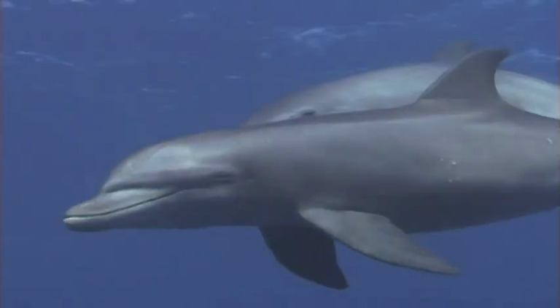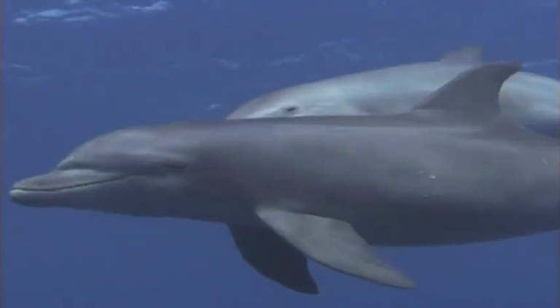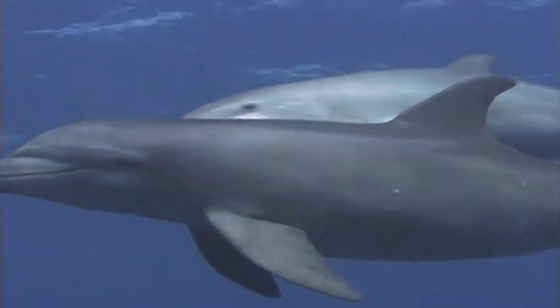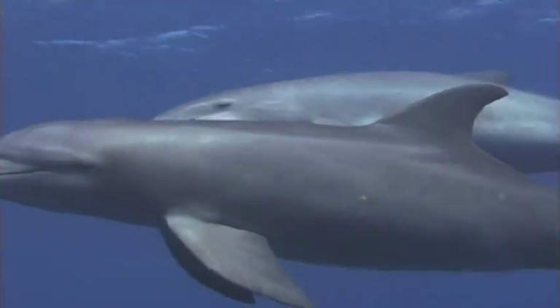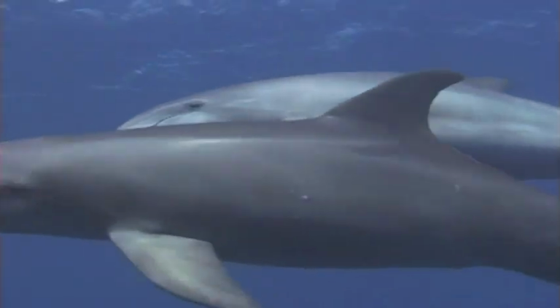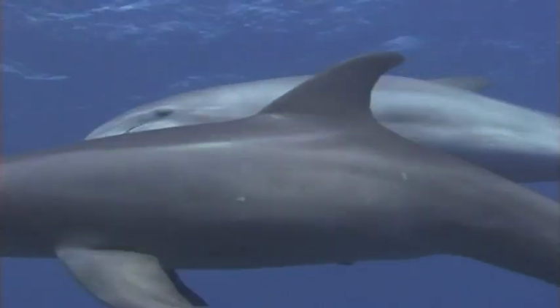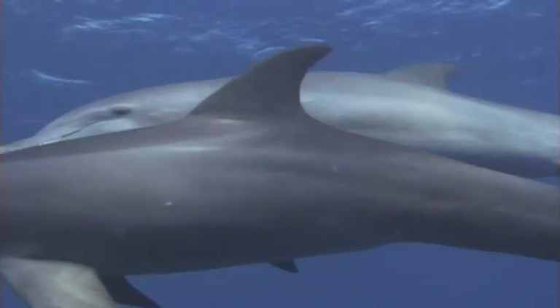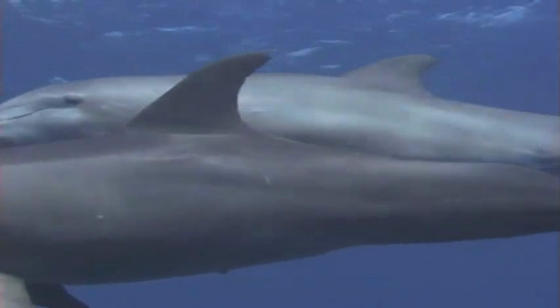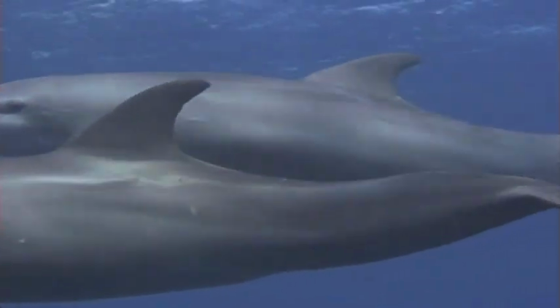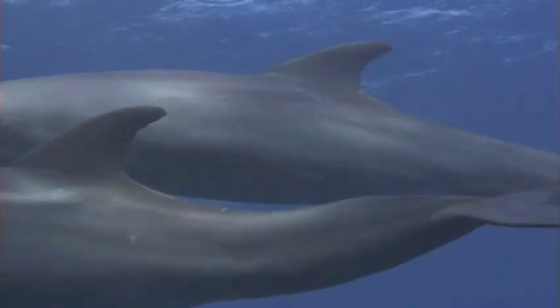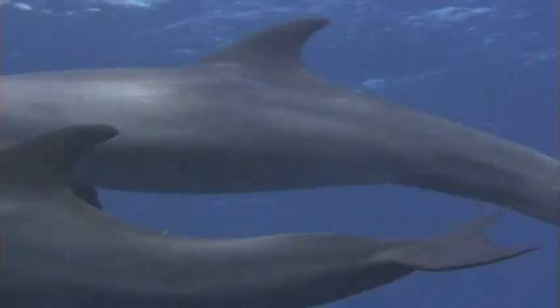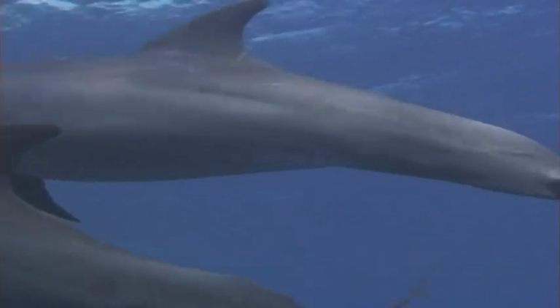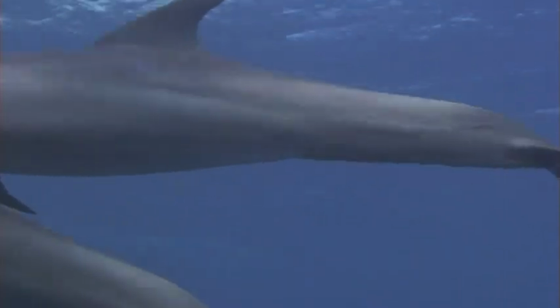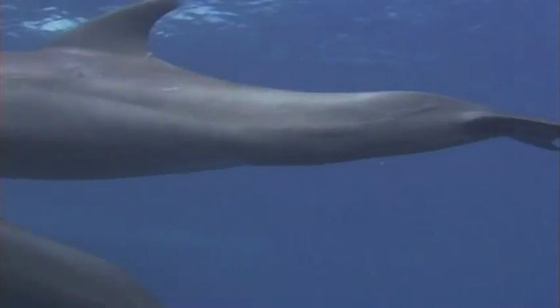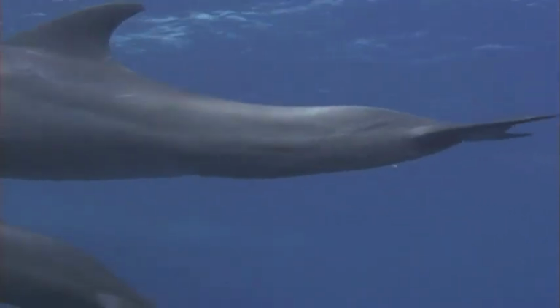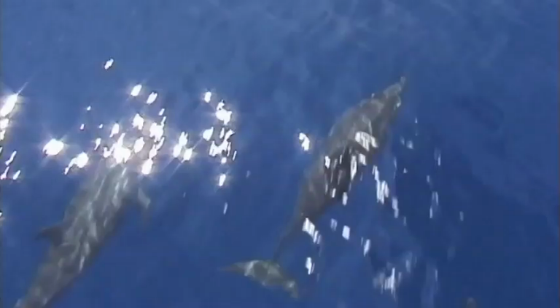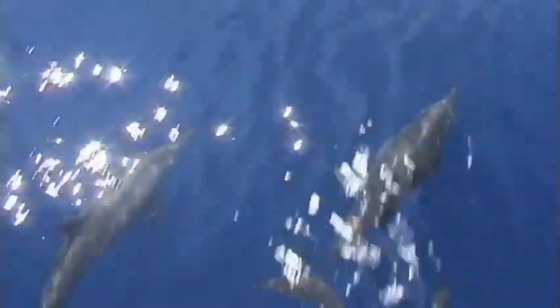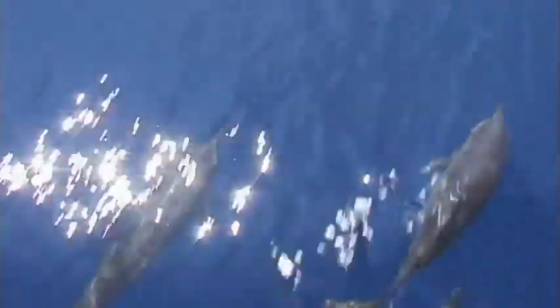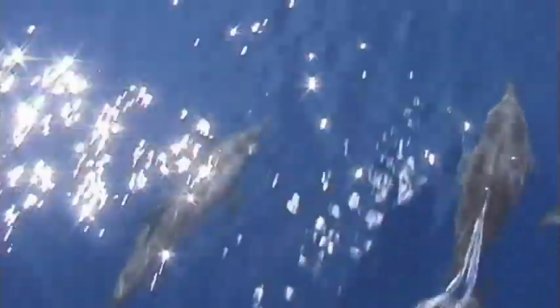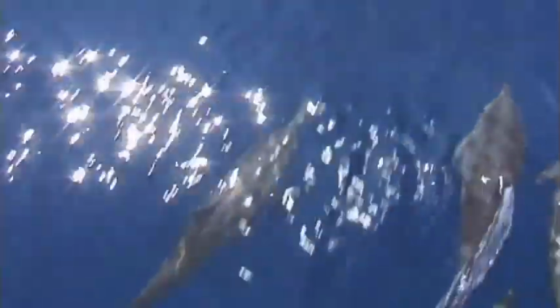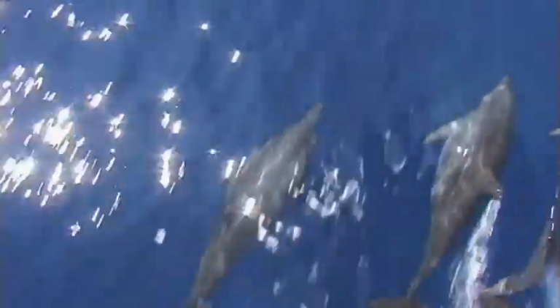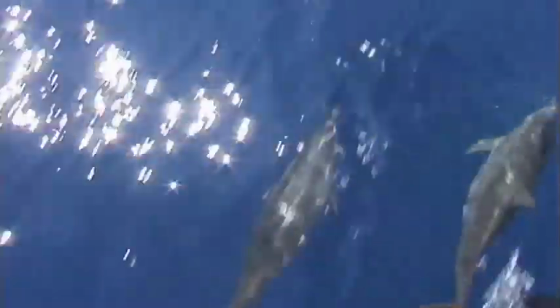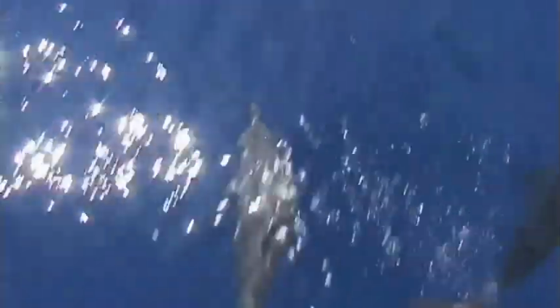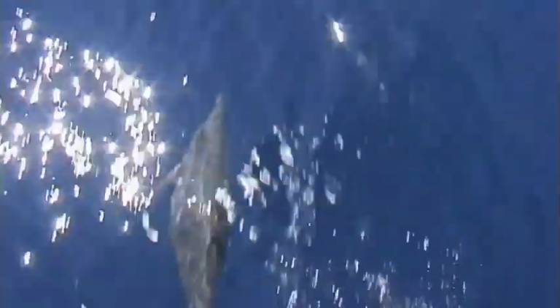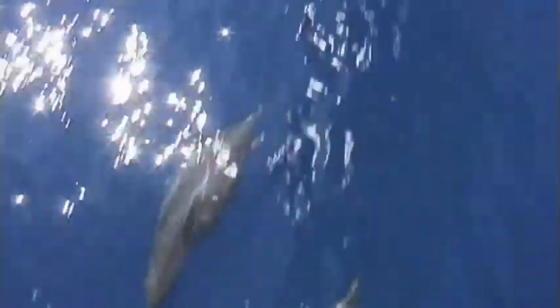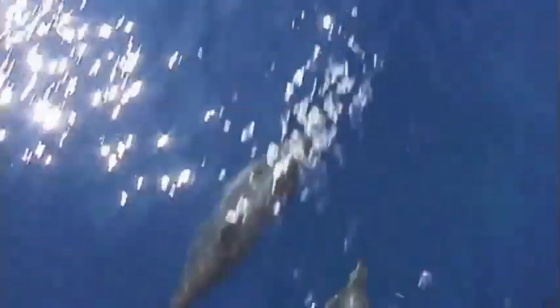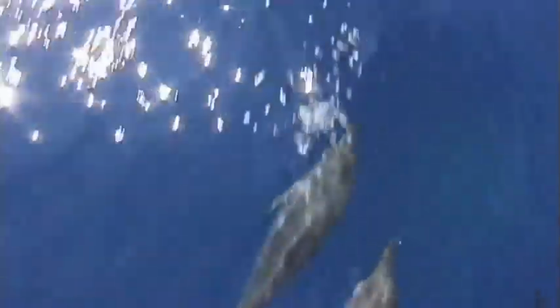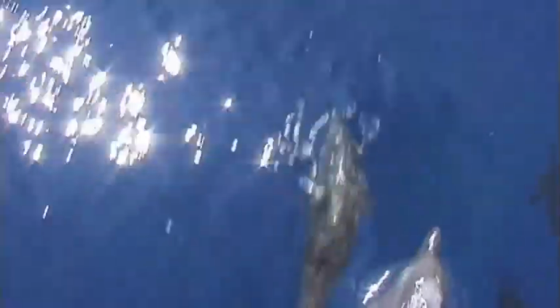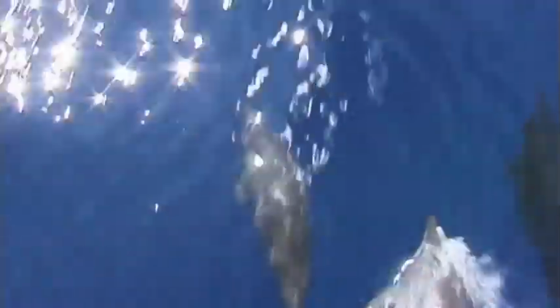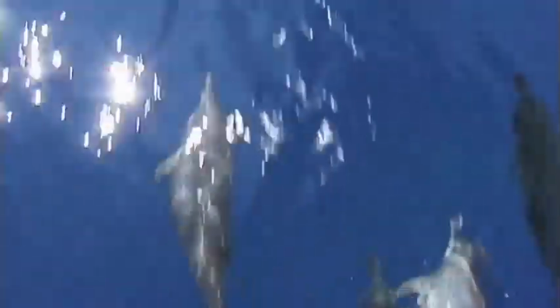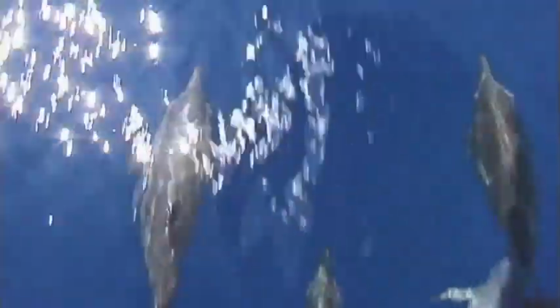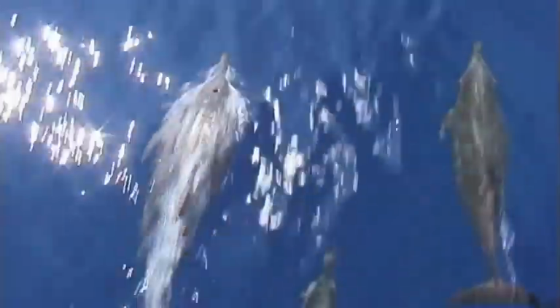What do you think about when you see a dolphin? Do you get excited? Do you want to swim with them?